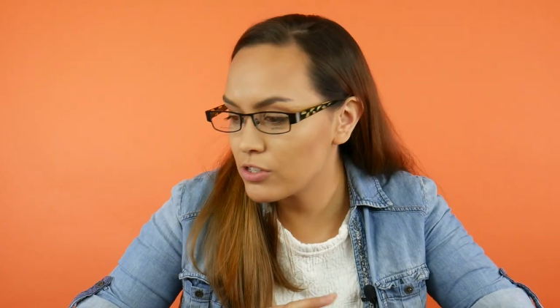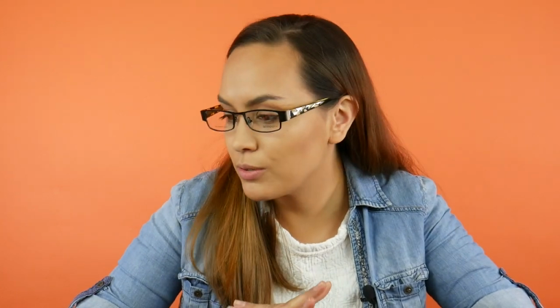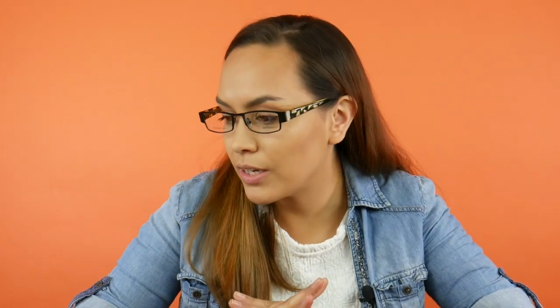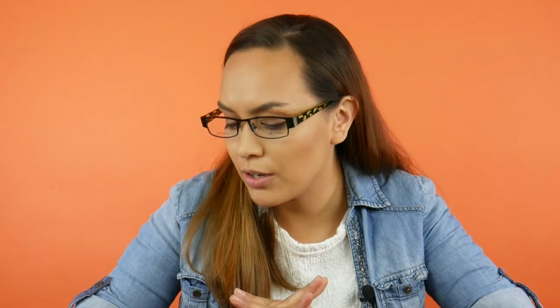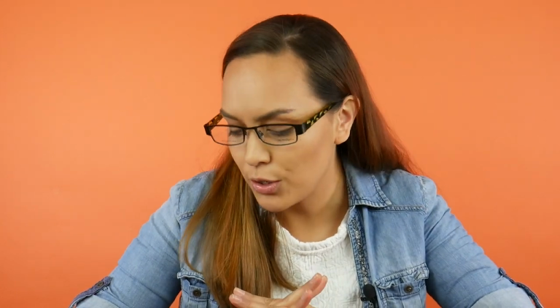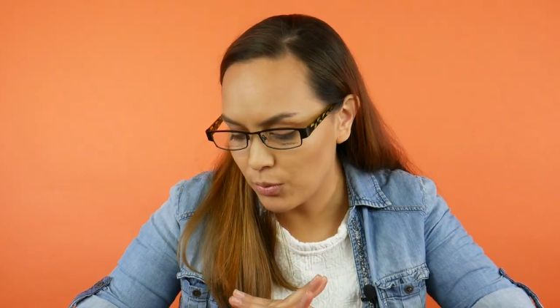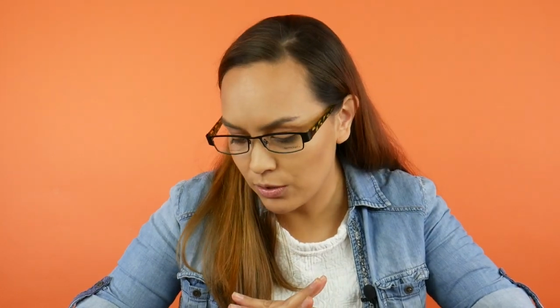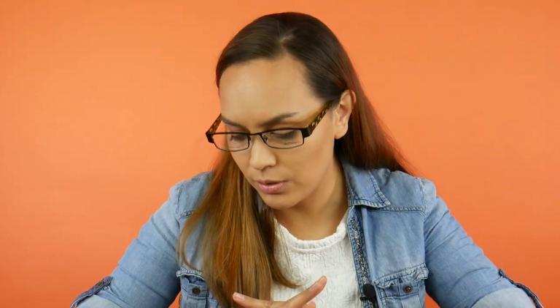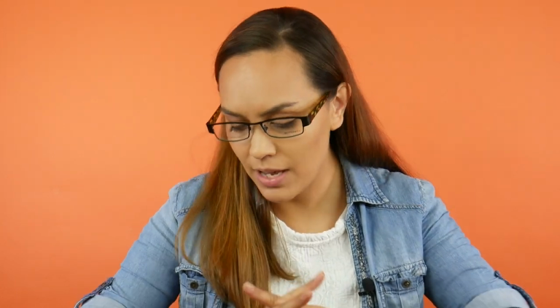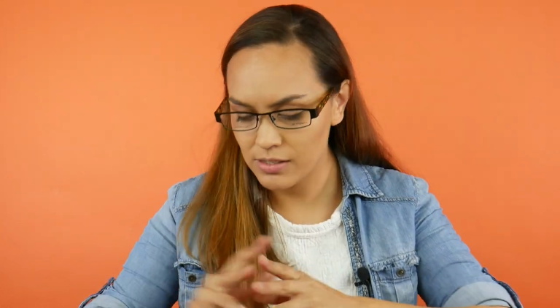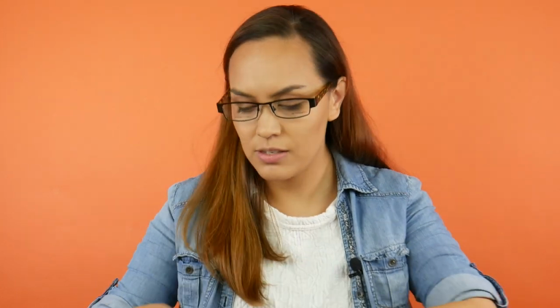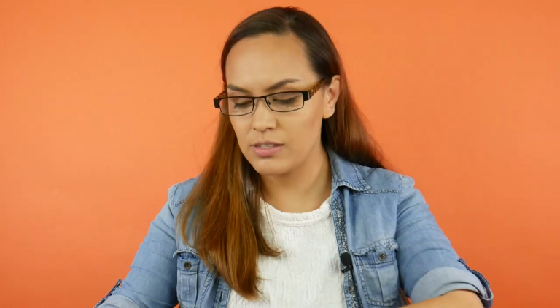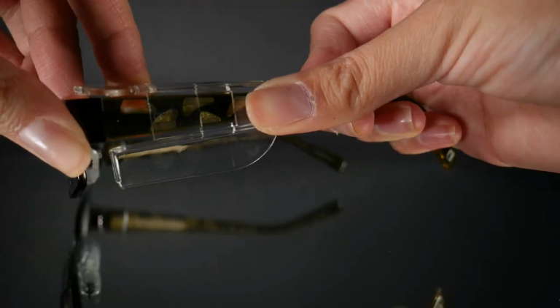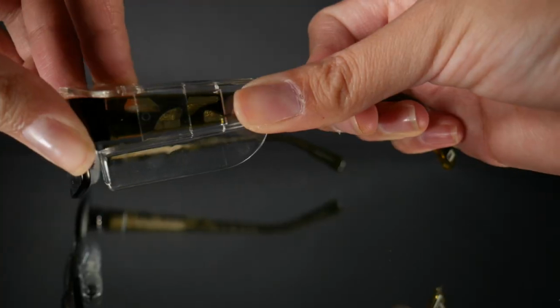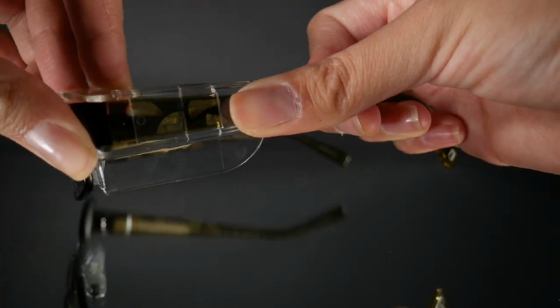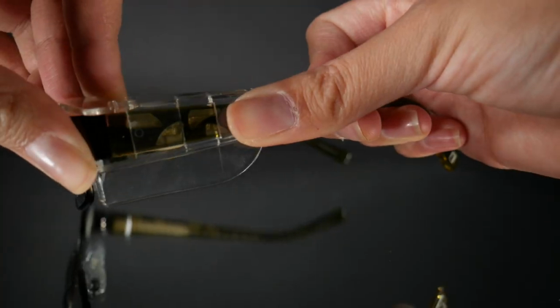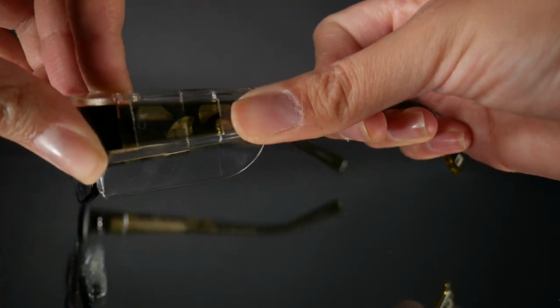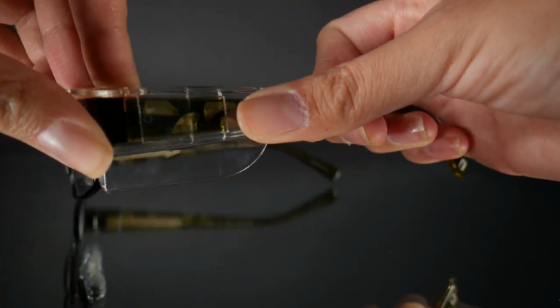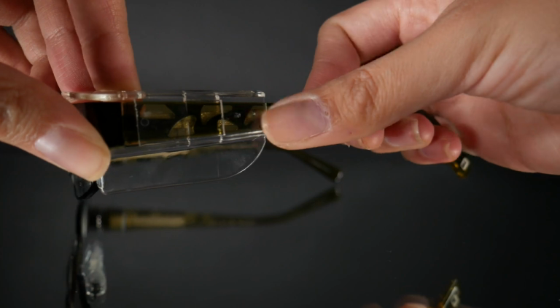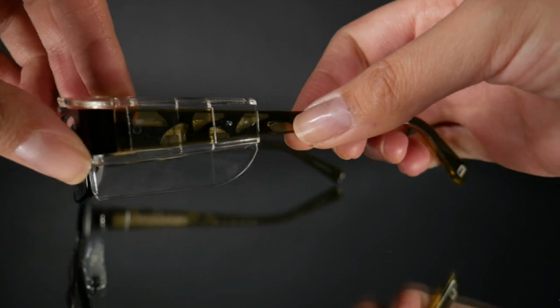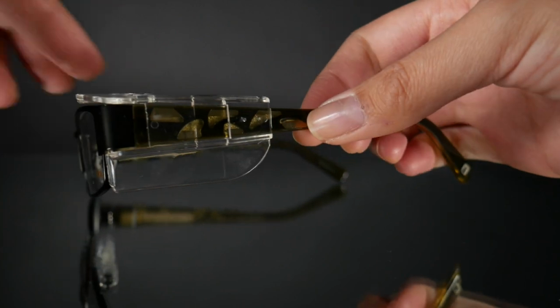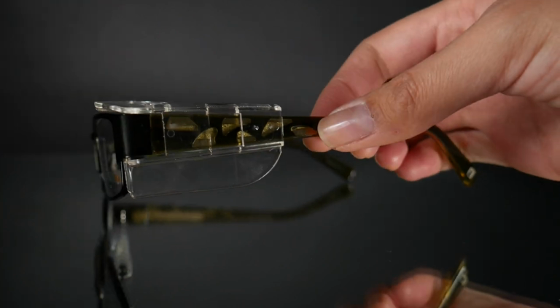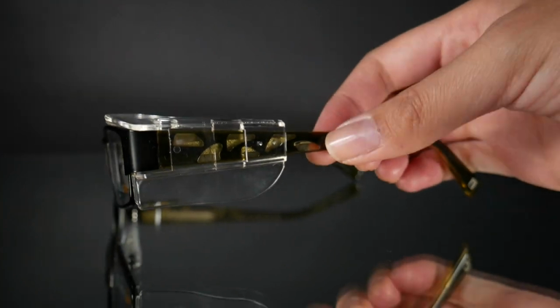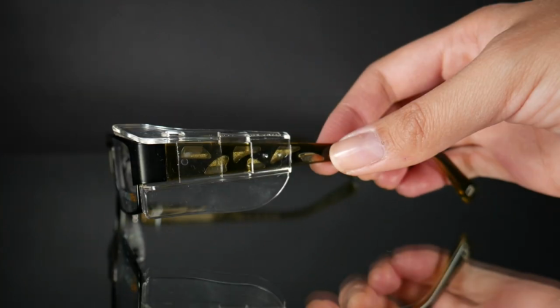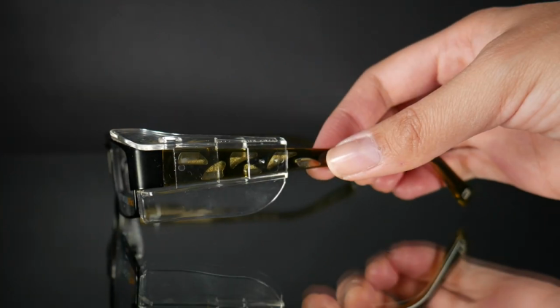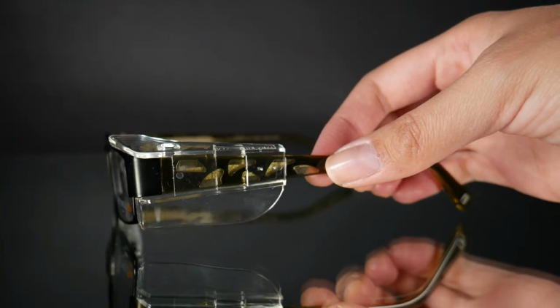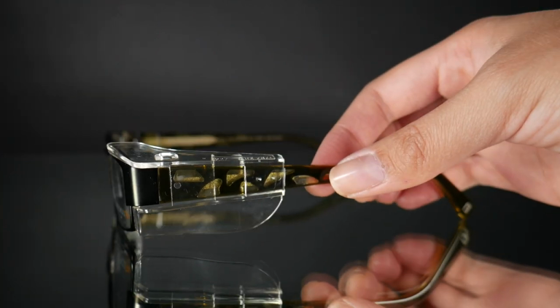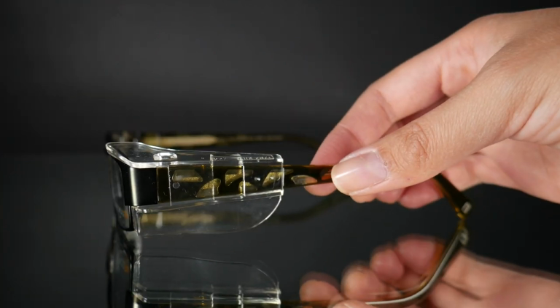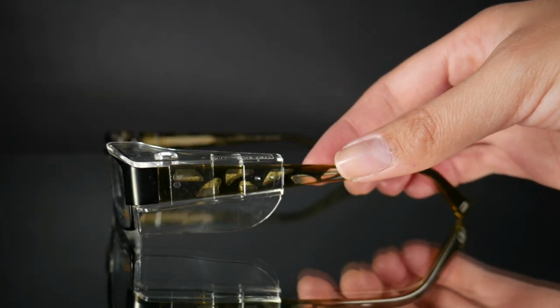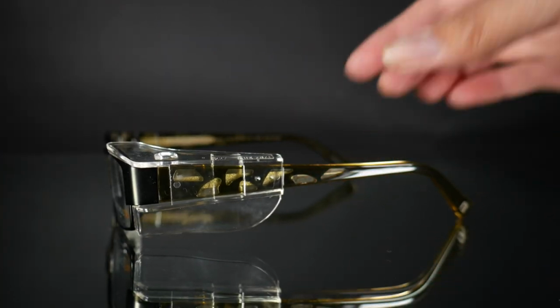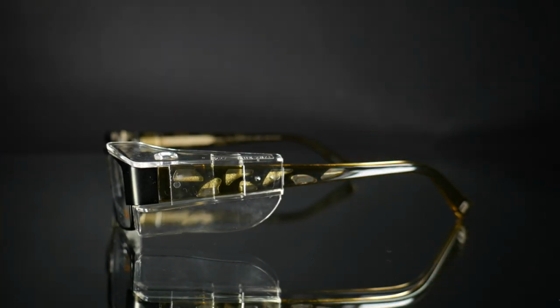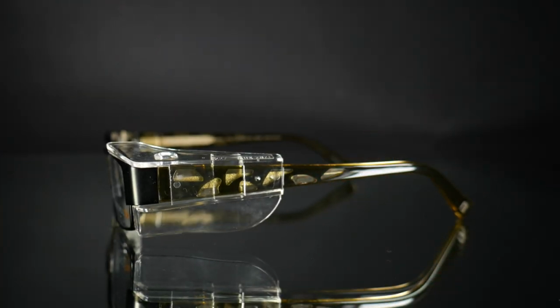They just look like regular glasses, and these also come with removable side shields.